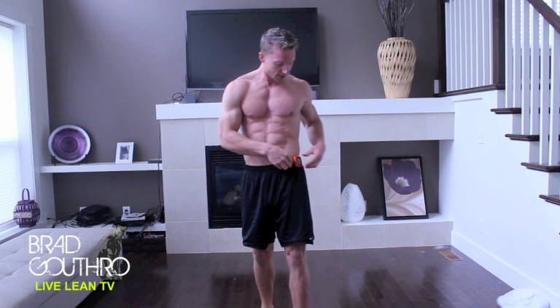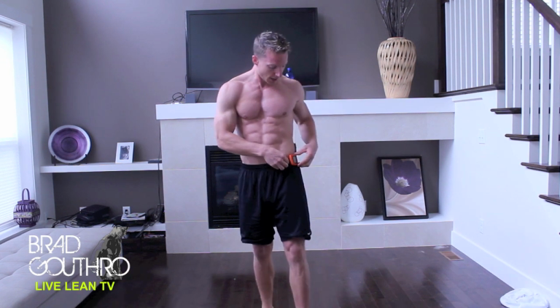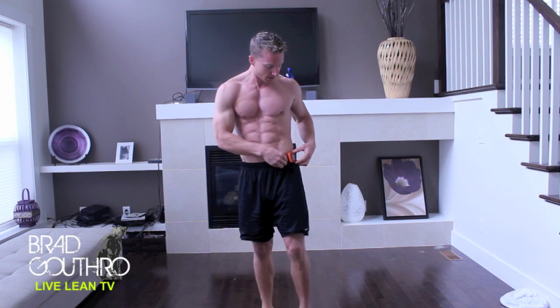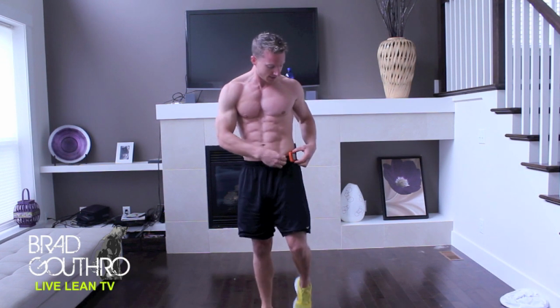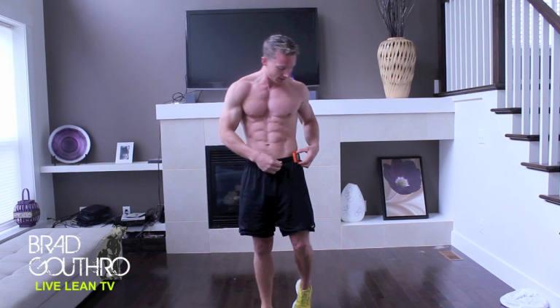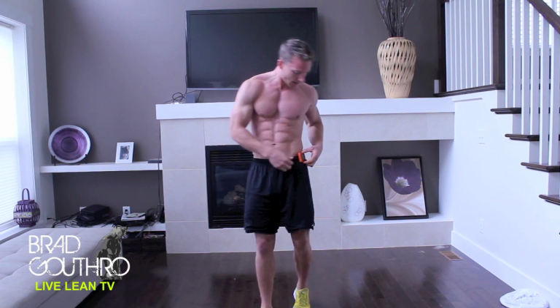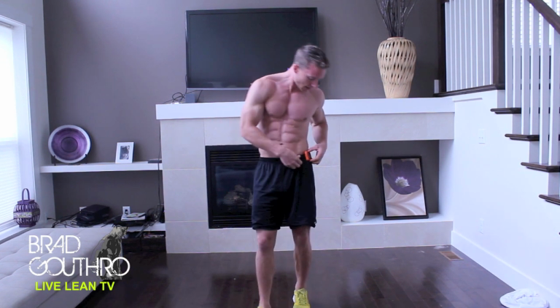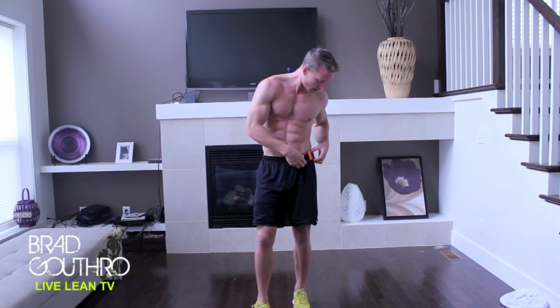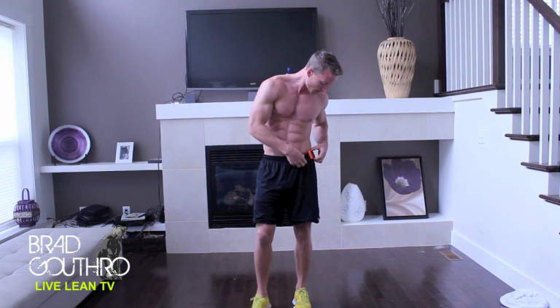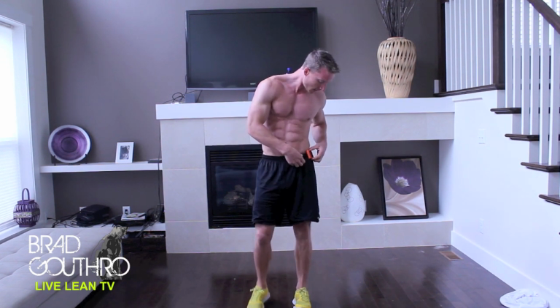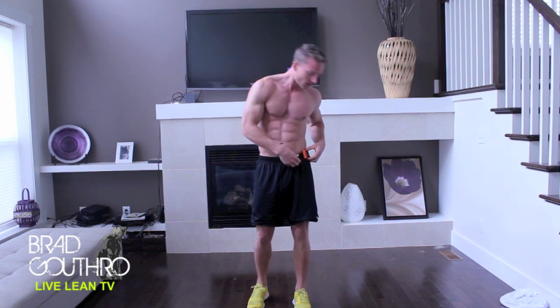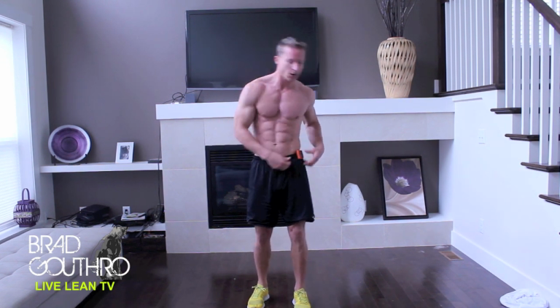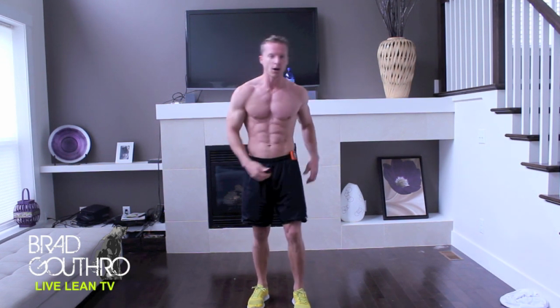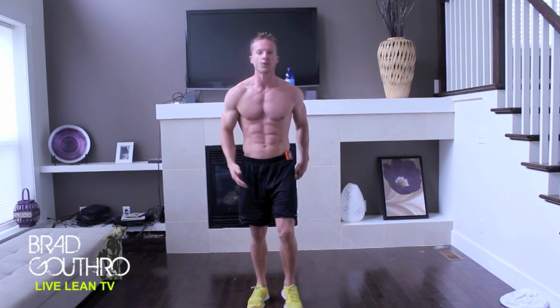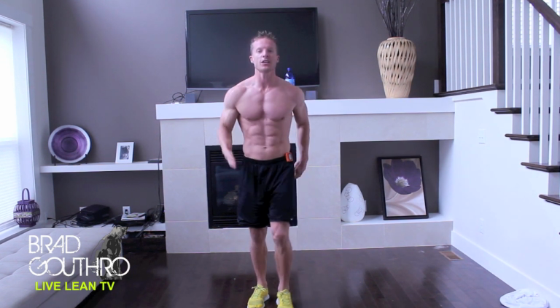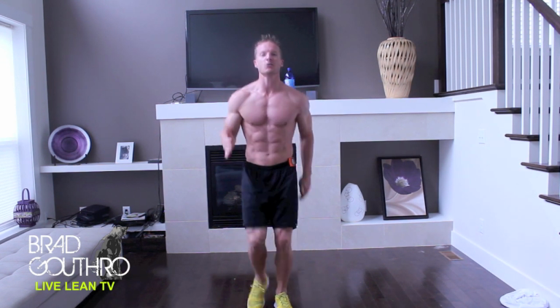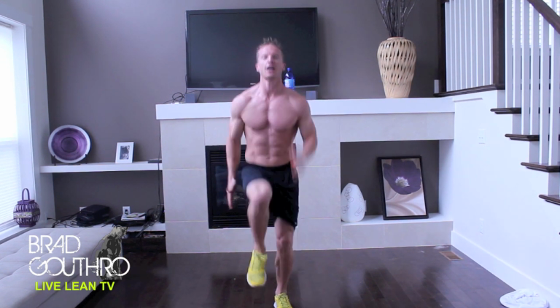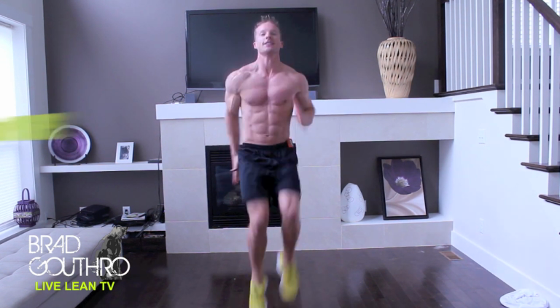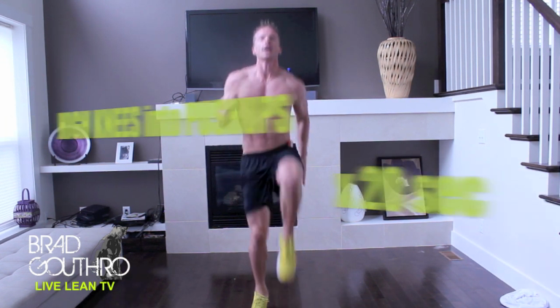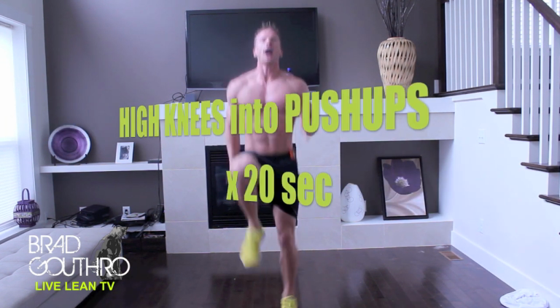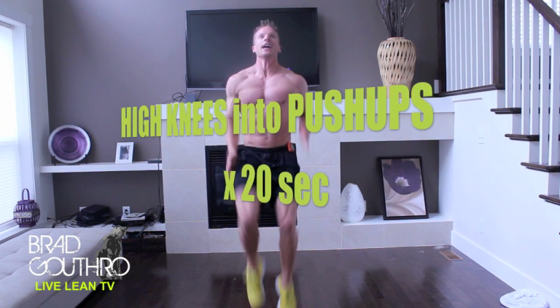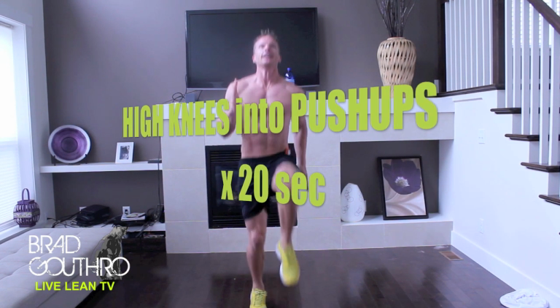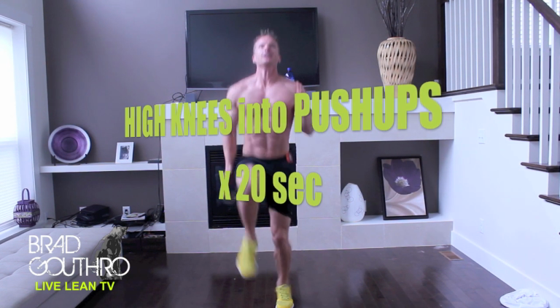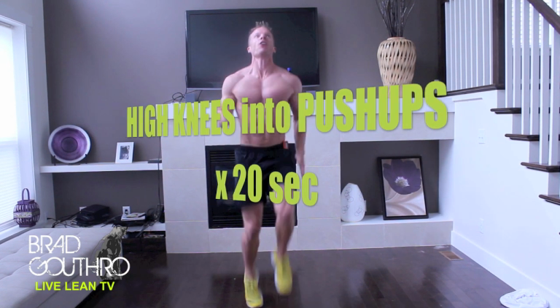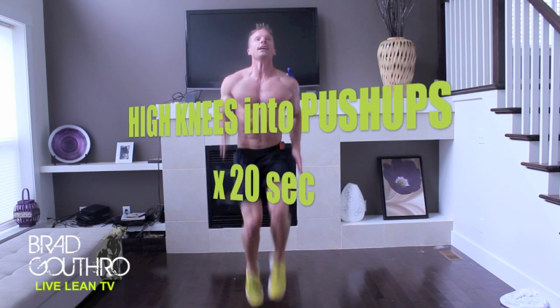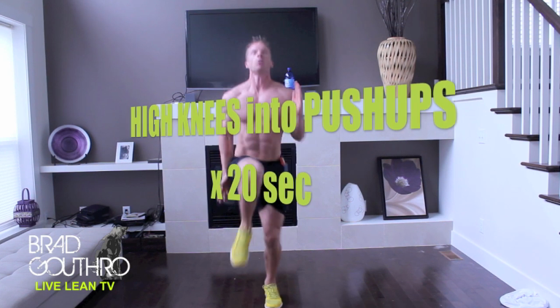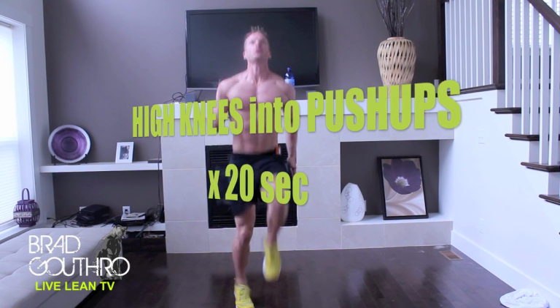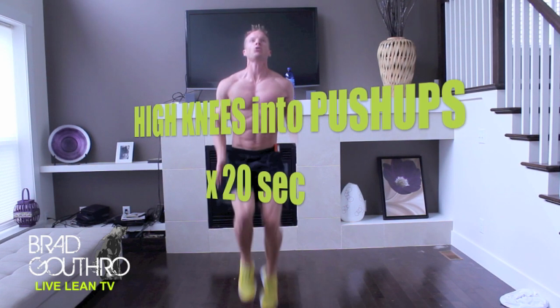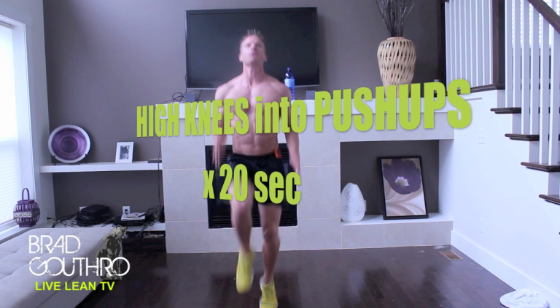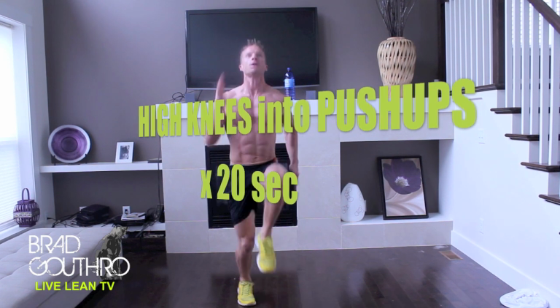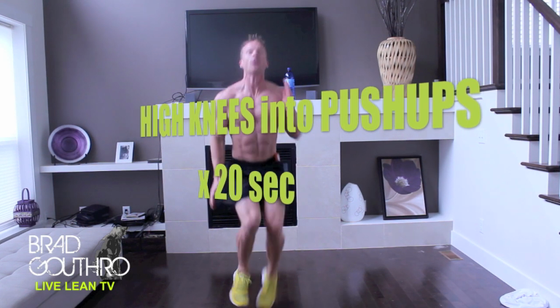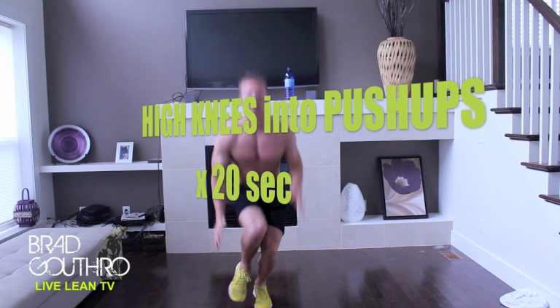Let's time this in. There we go. First exercise: high knees. Ready? 1, 2, 3, 4, 5.